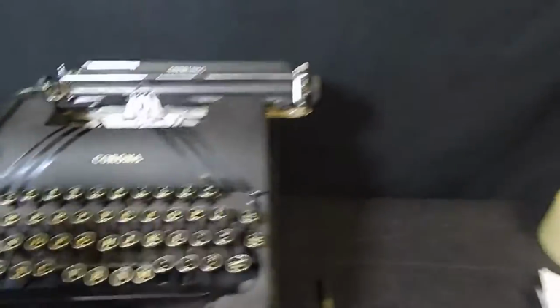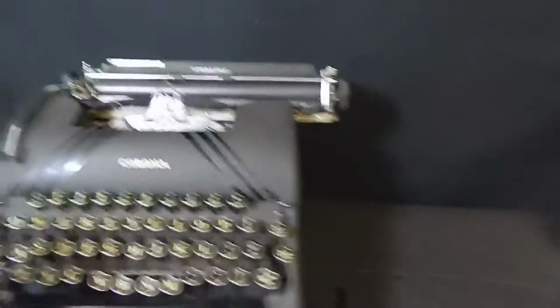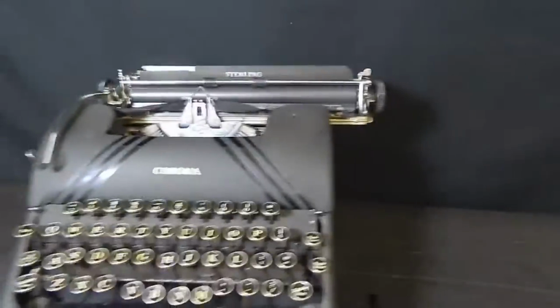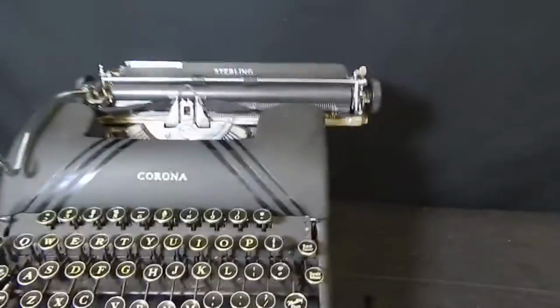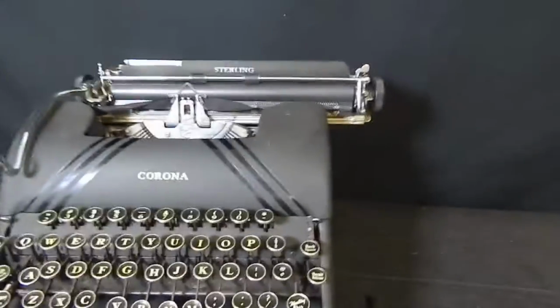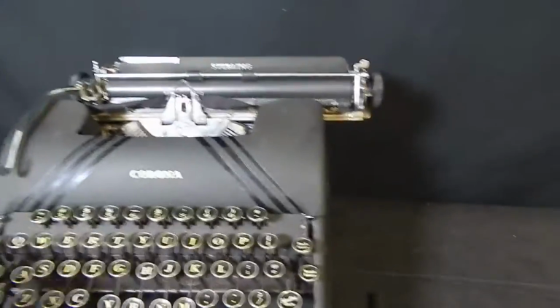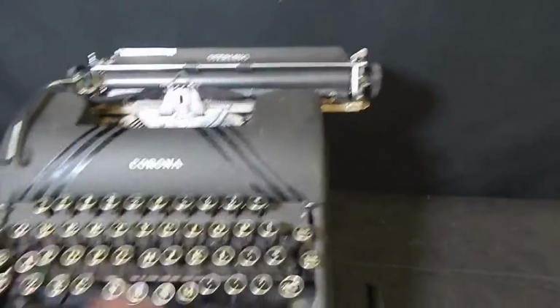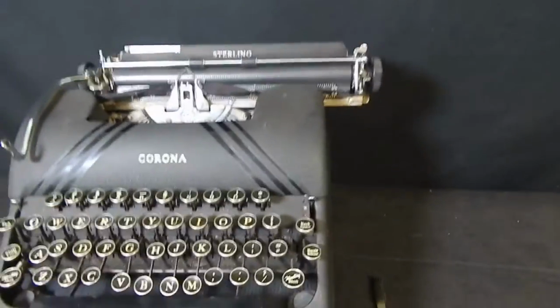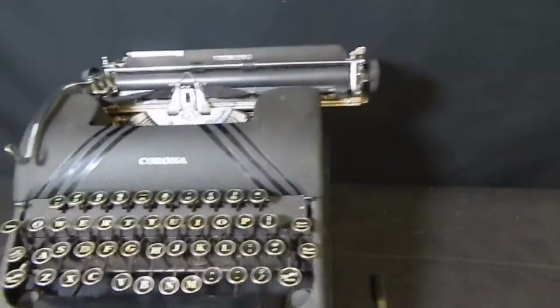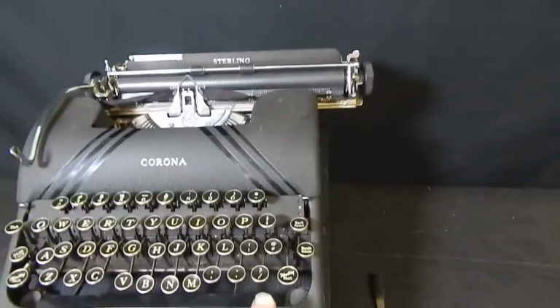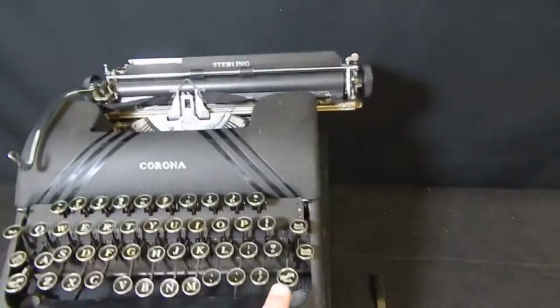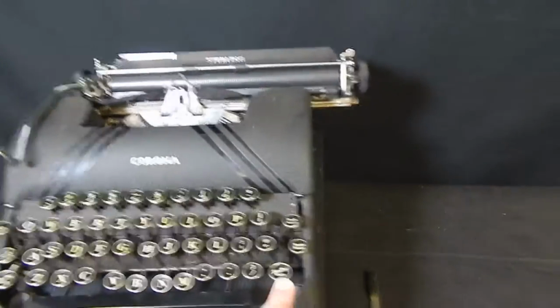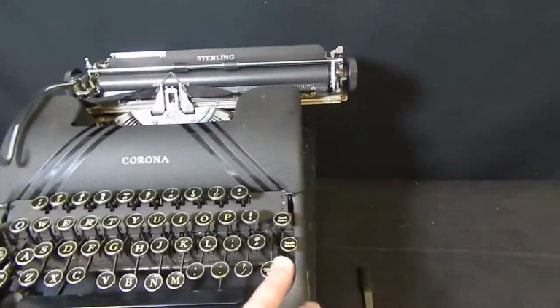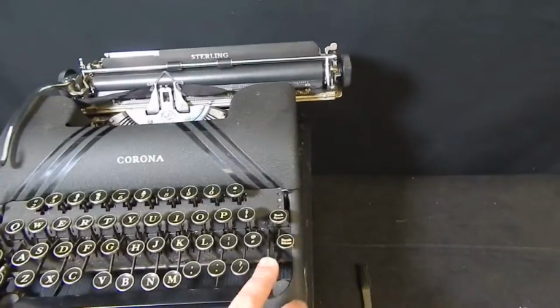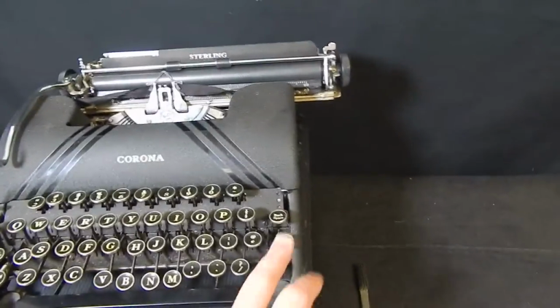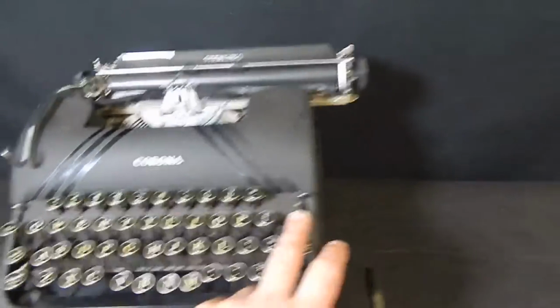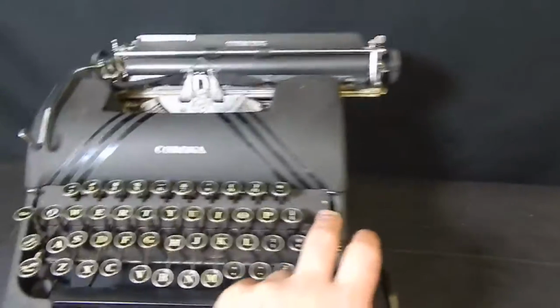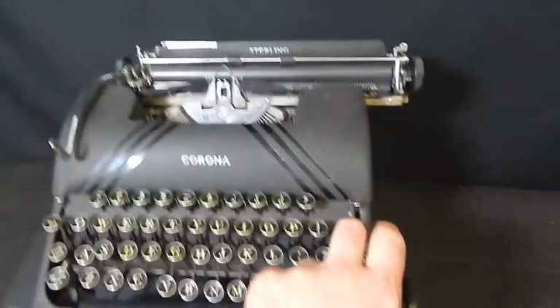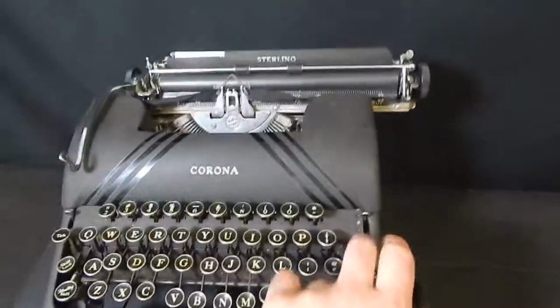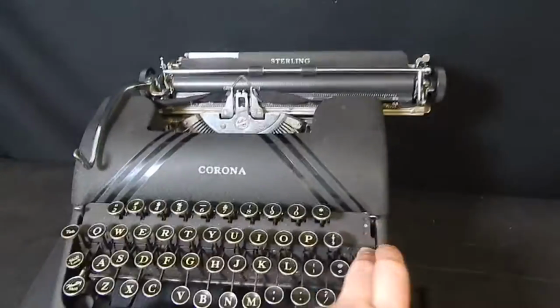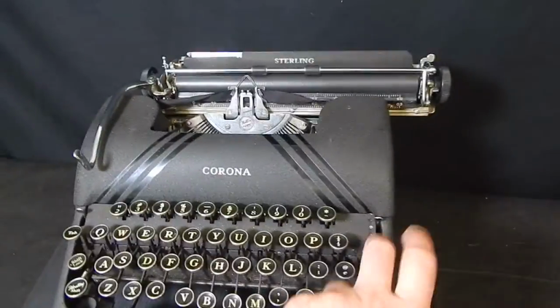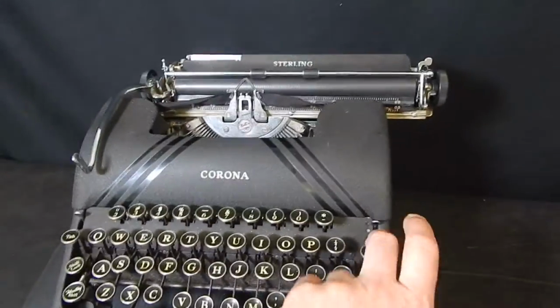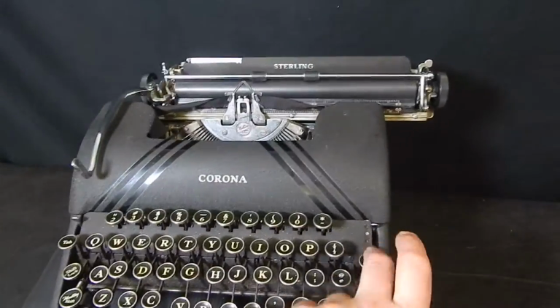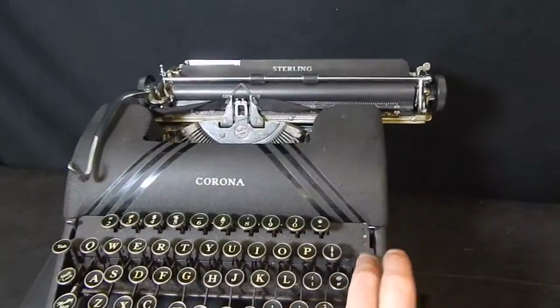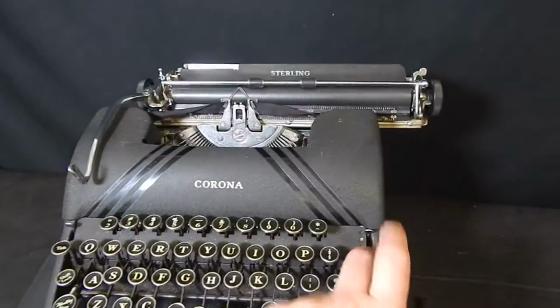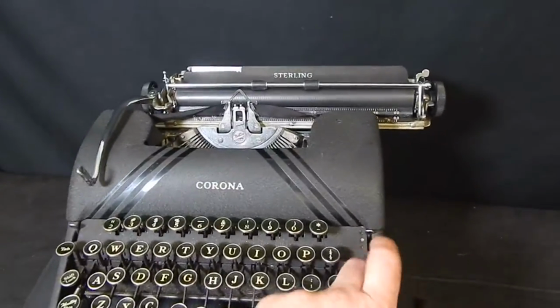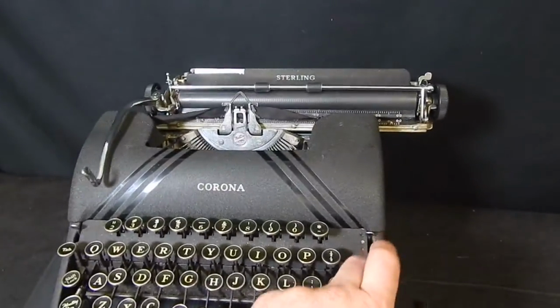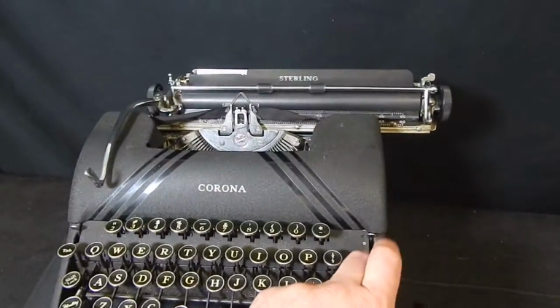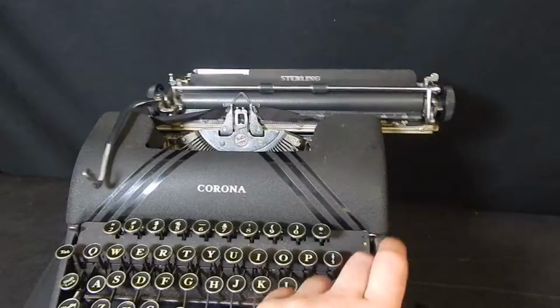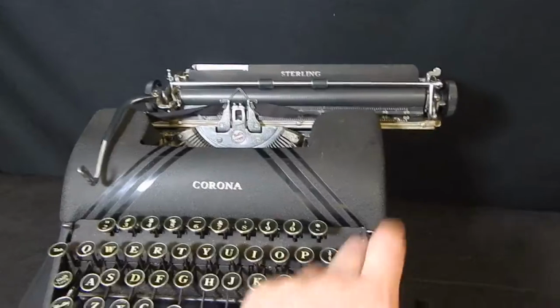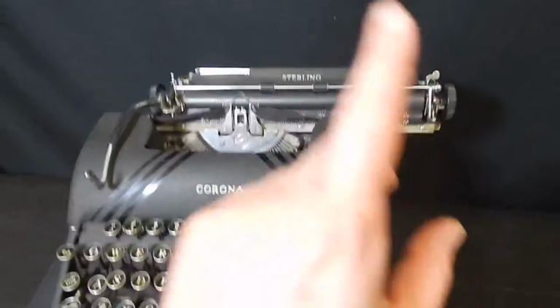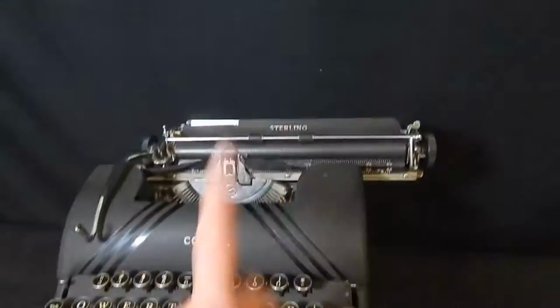Now the backspace — let me show you that quick. Backspace. The backspace moves.